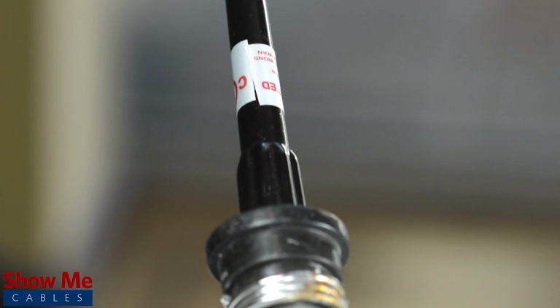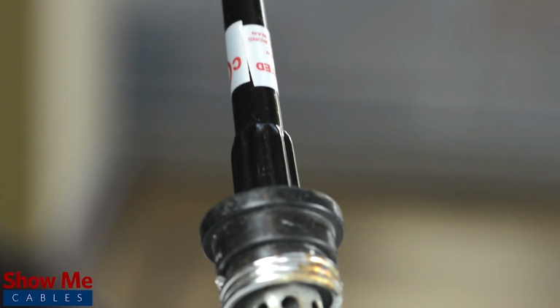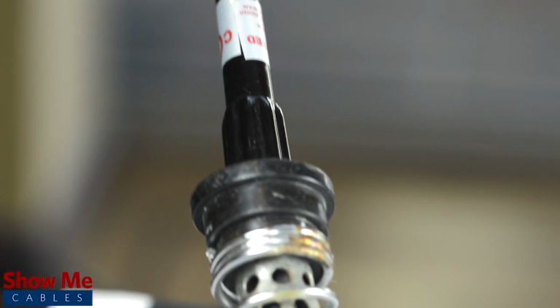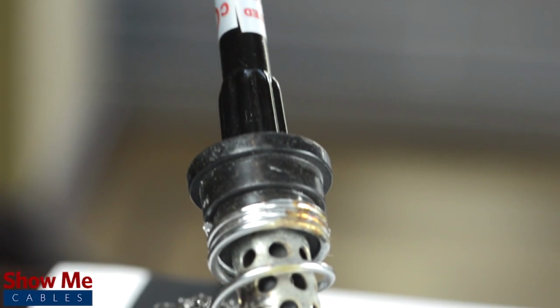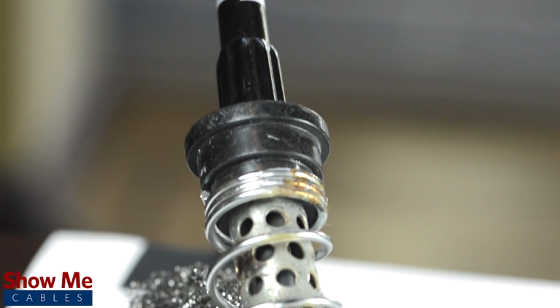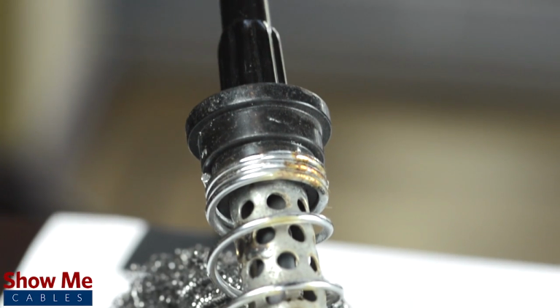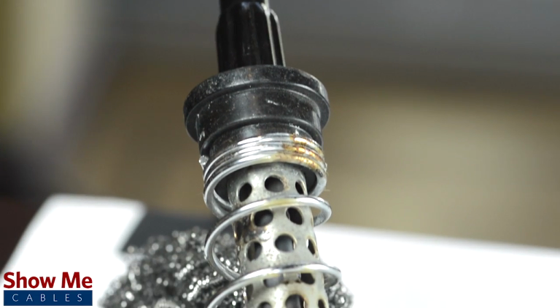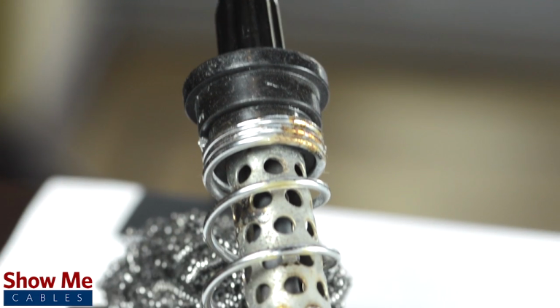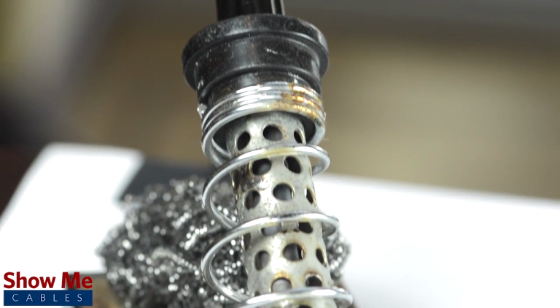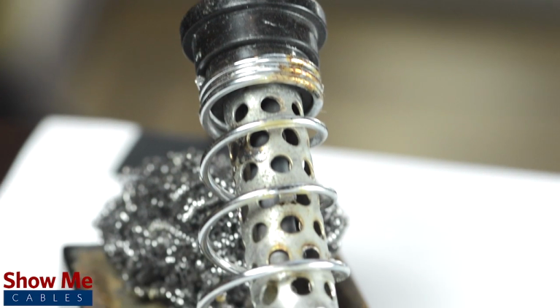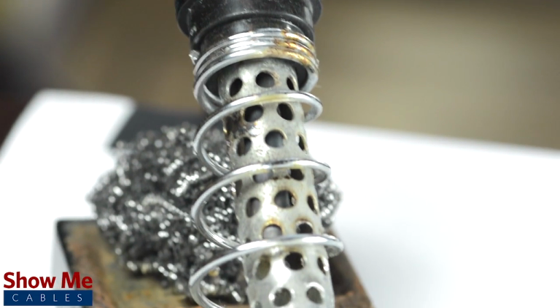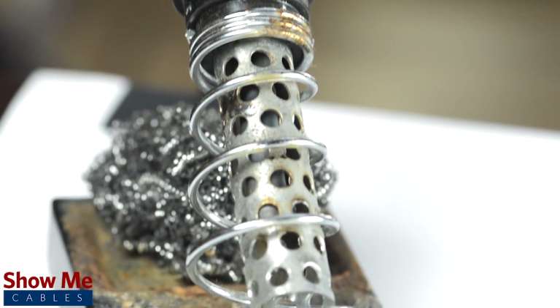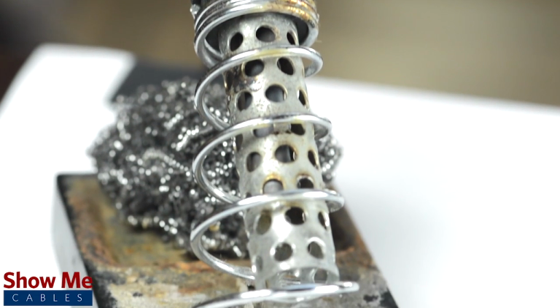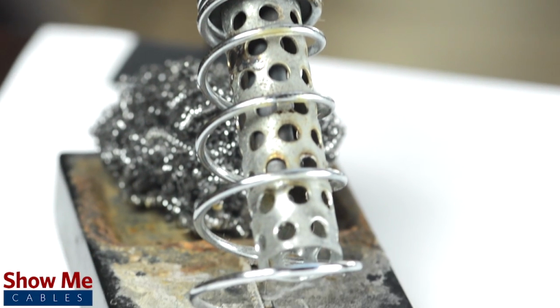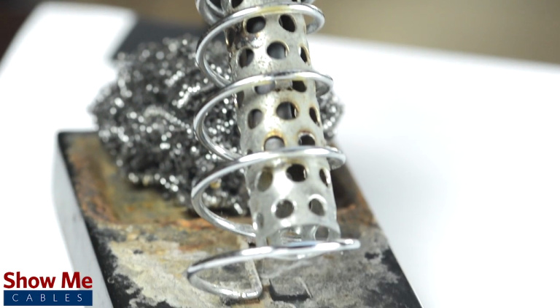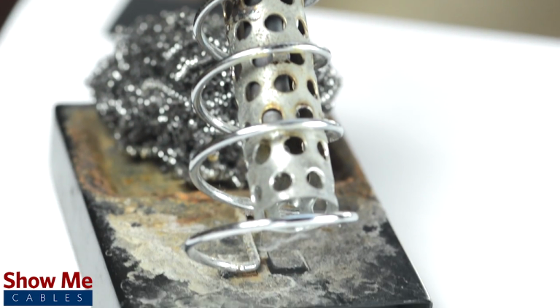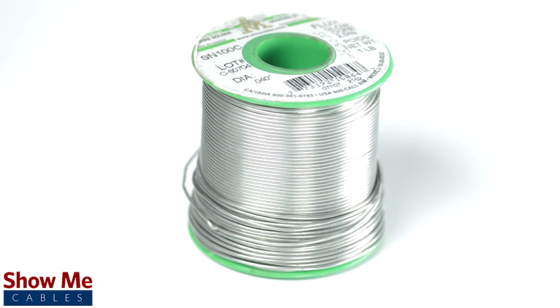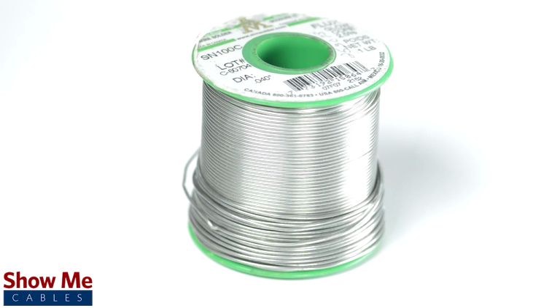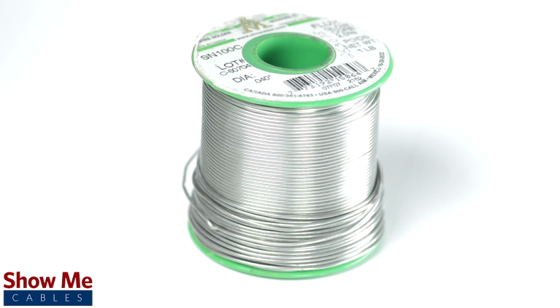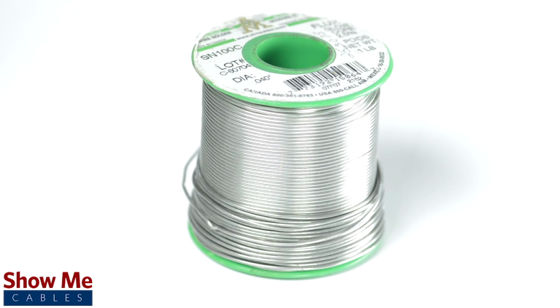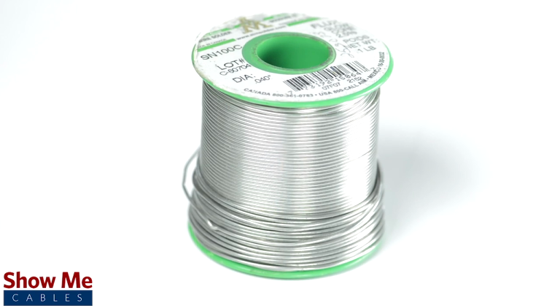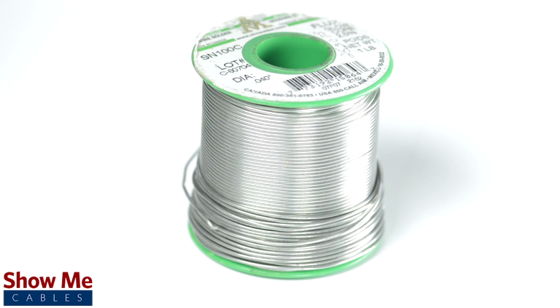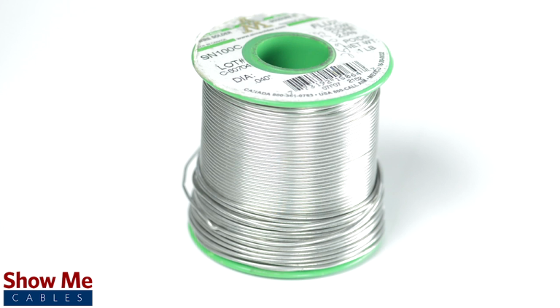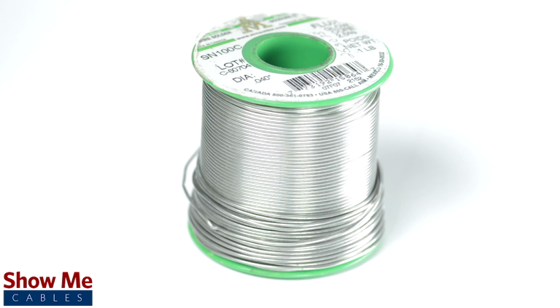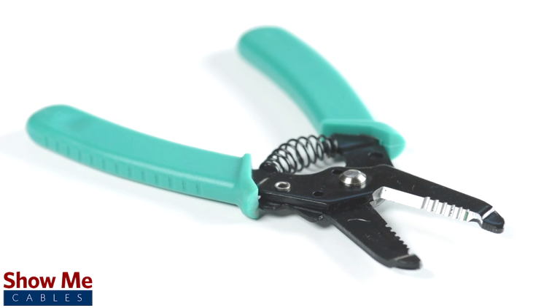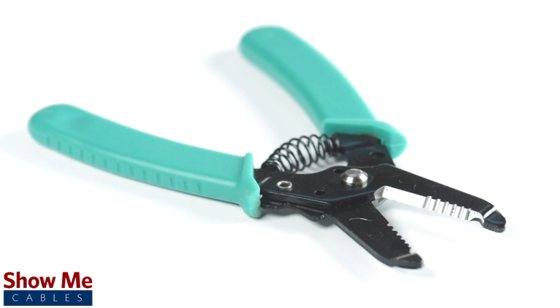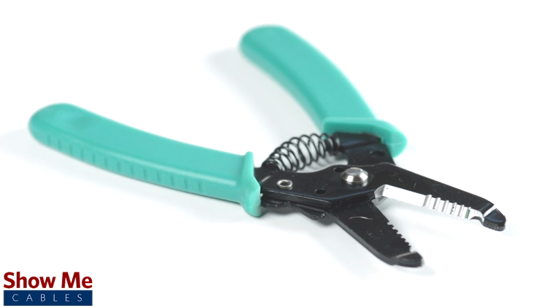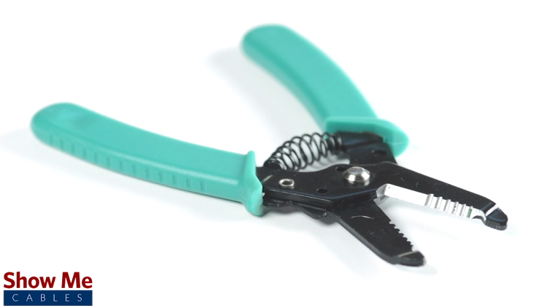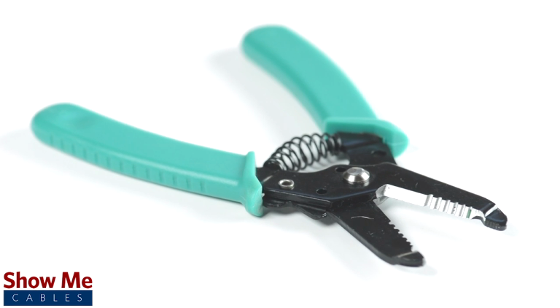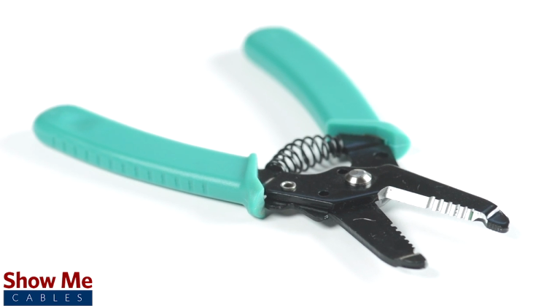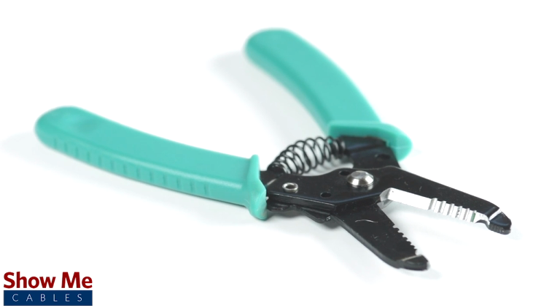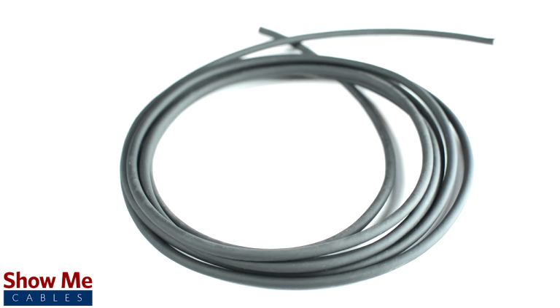To install the connector, you will need a soldering iron, solder, a wire stripper, and the cable.